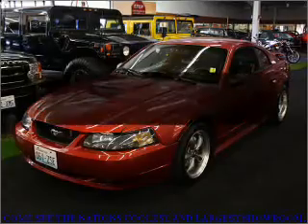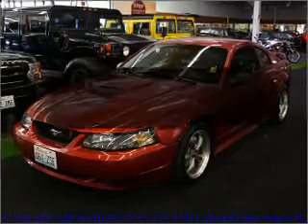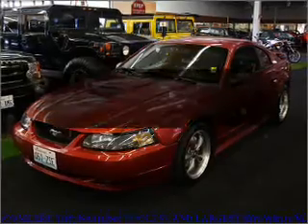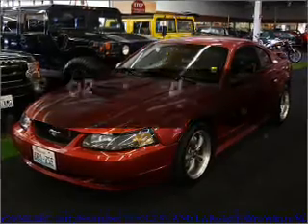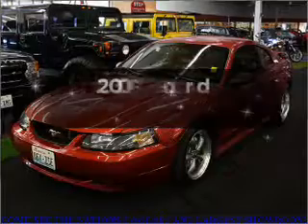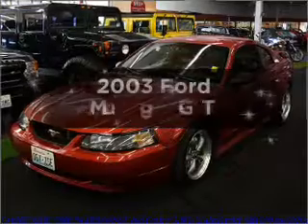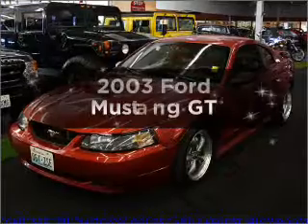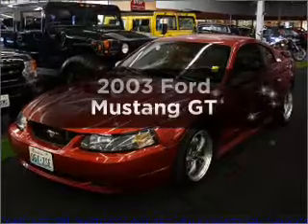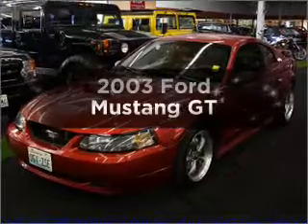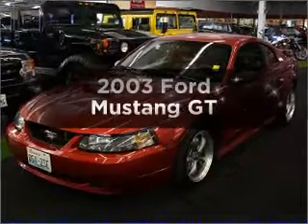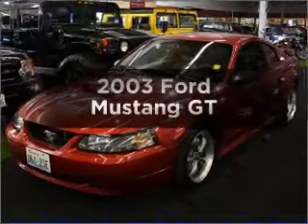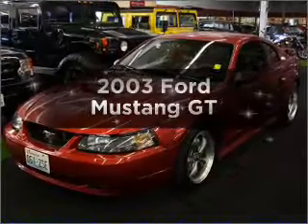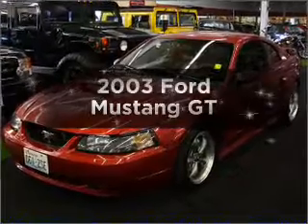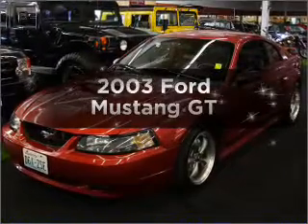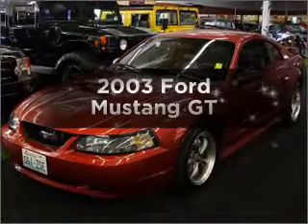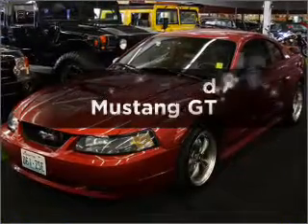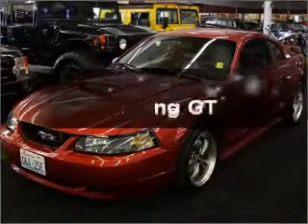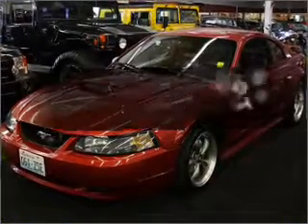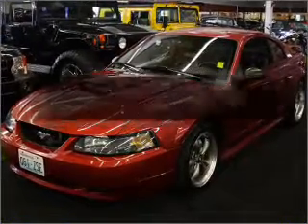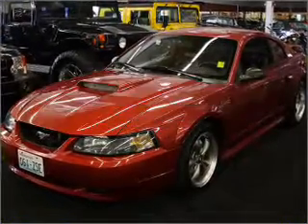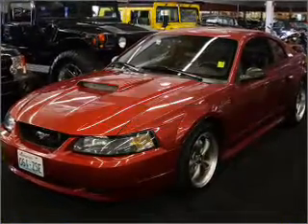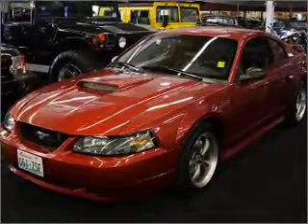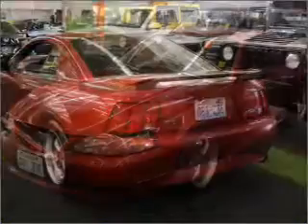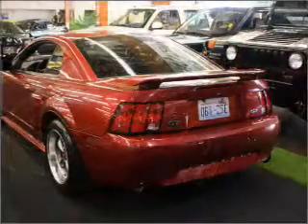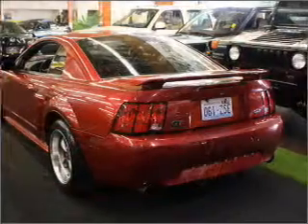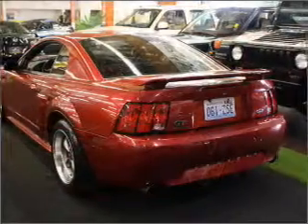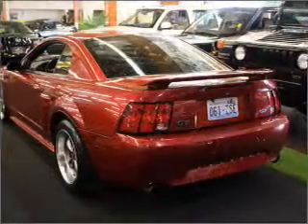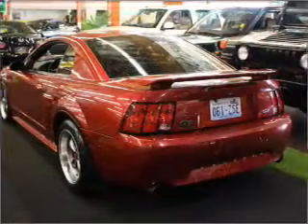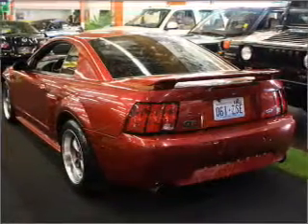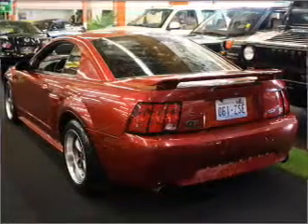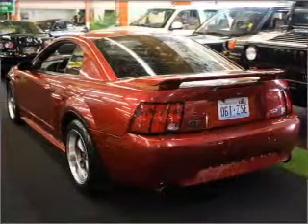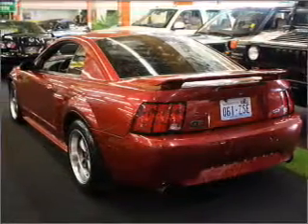Check out this 2003 Ford Mustang. Everything you need under one roof with this great vehicle.